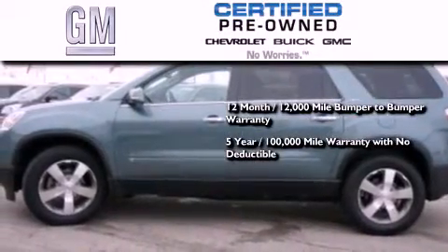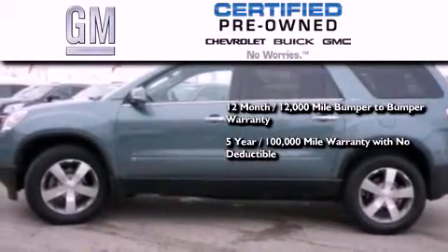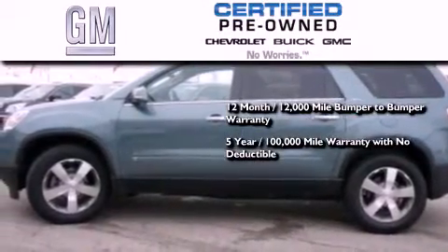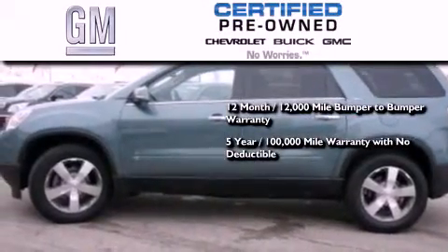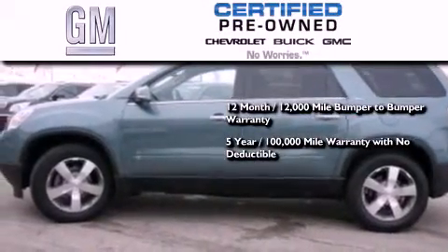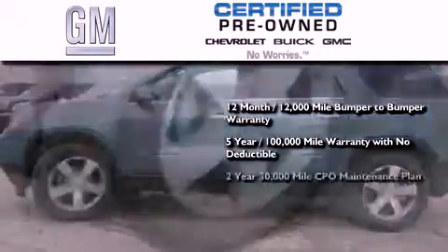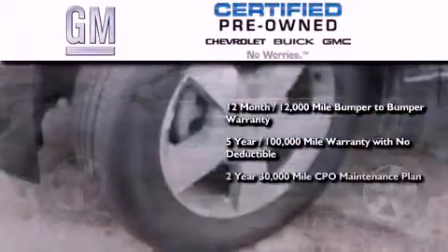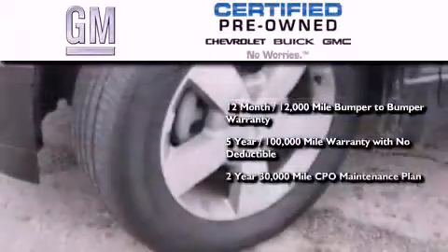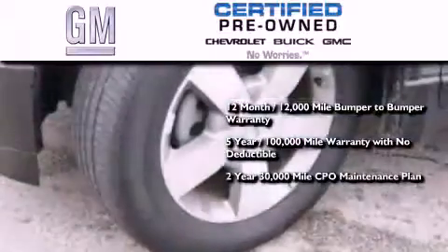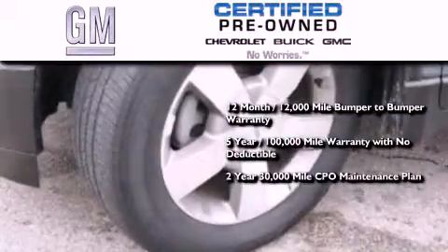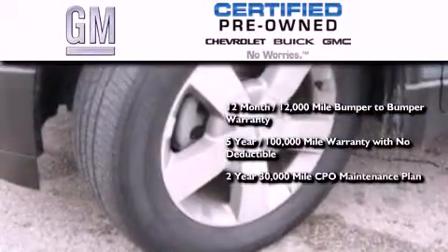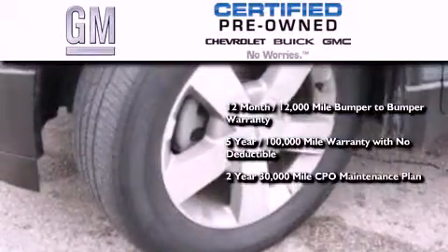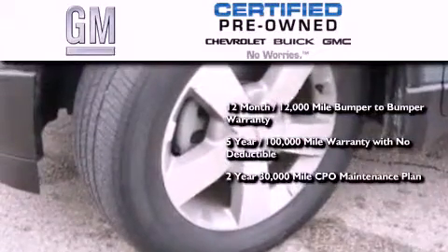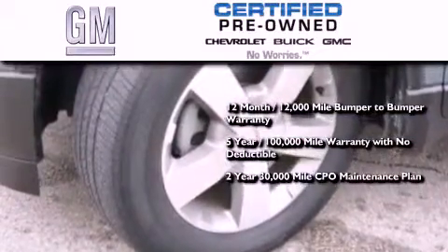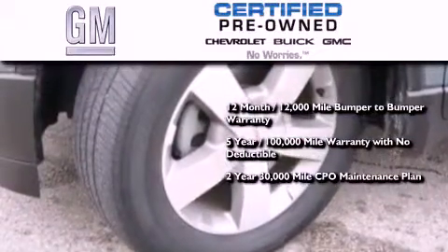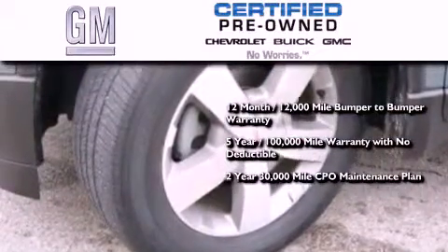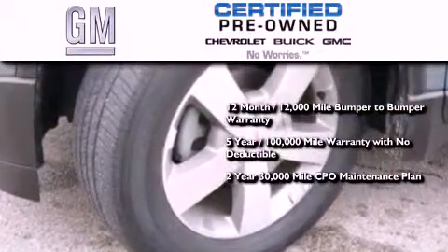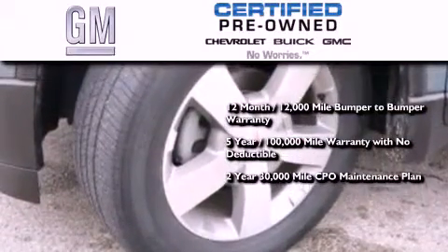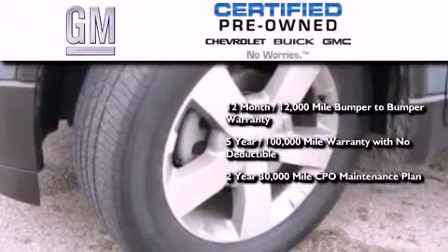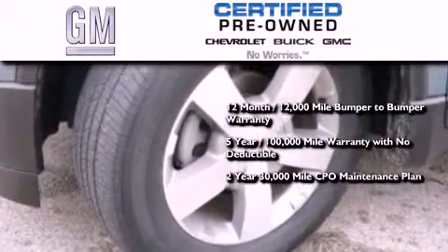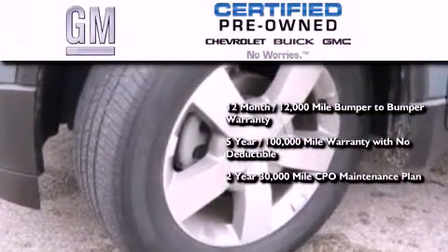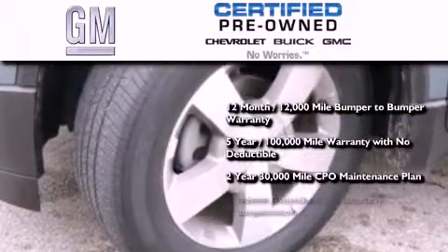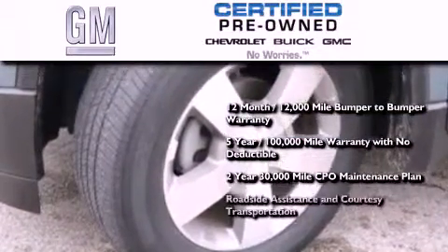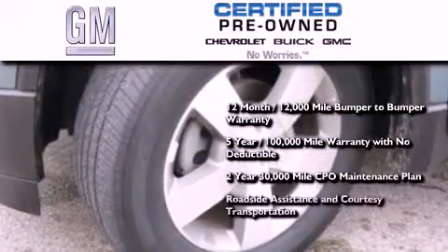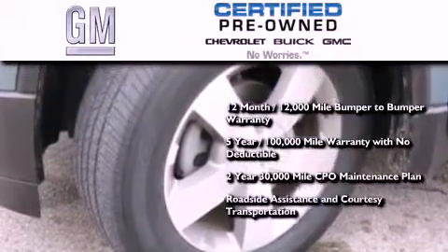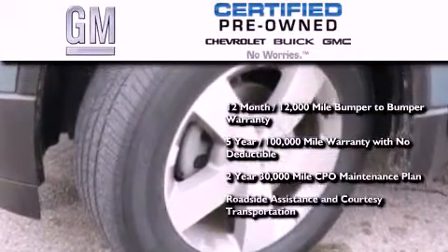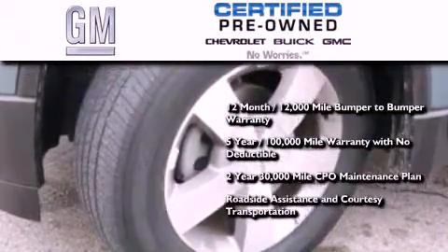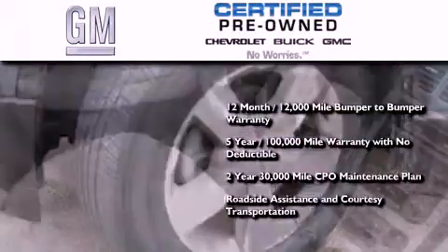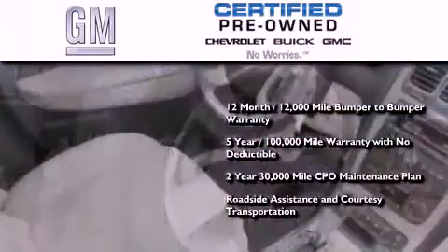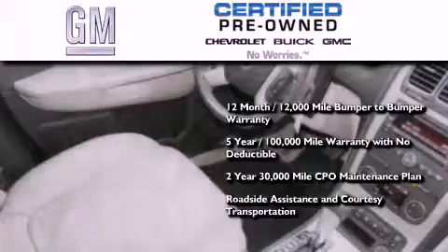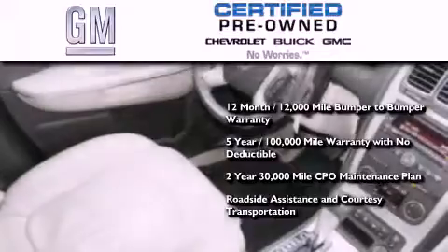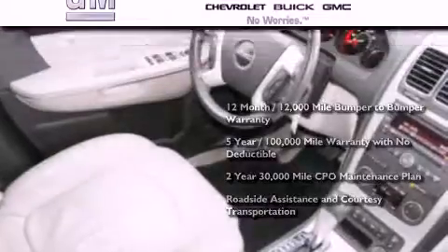Also included is a 2-year, 30,000 mile standard CPO maintenance plan, plus roadside assistance and courtesy transportation.